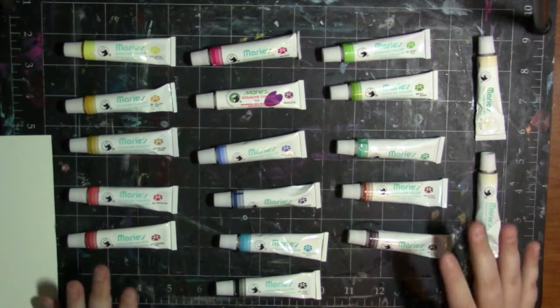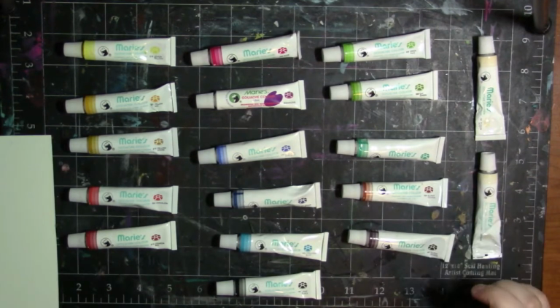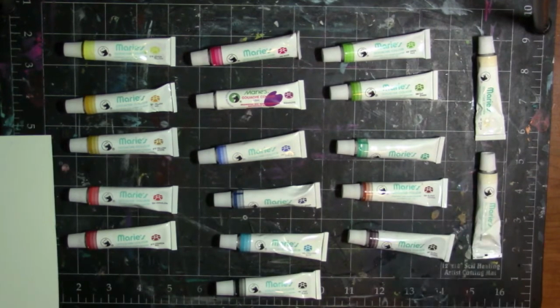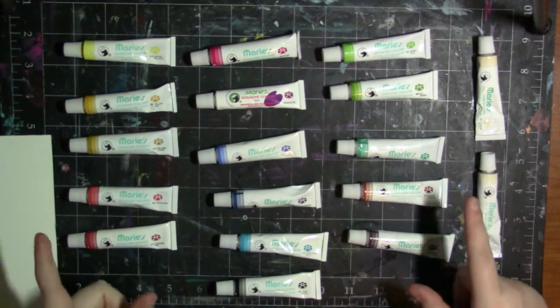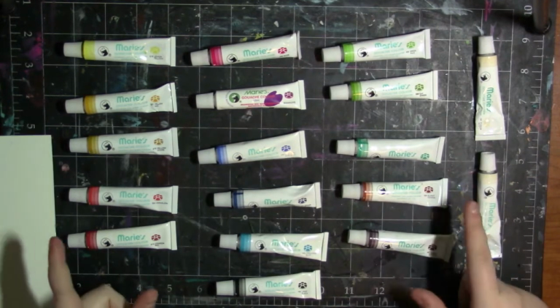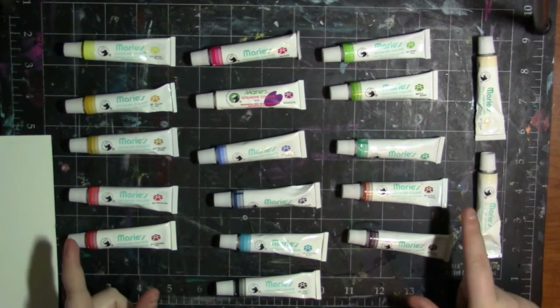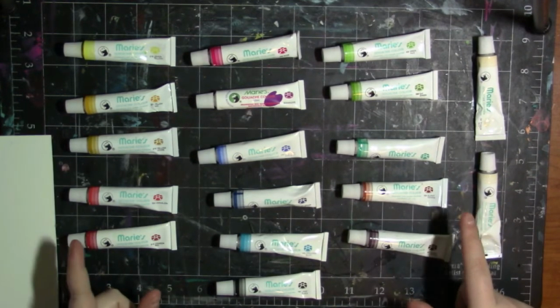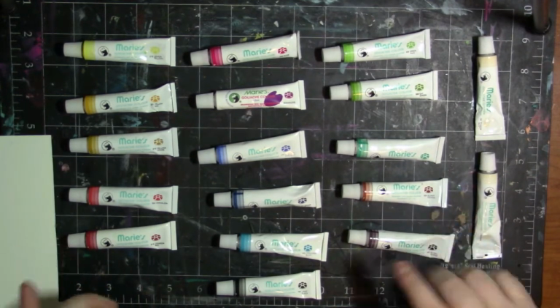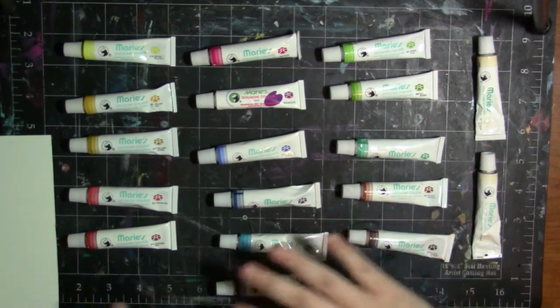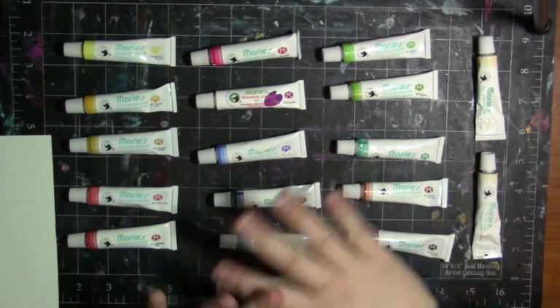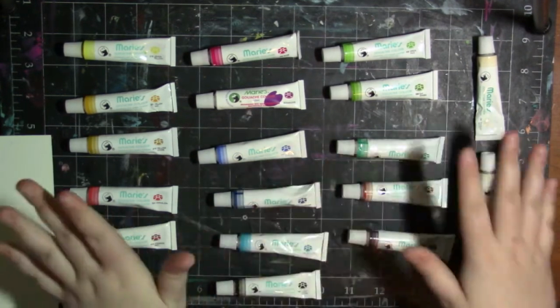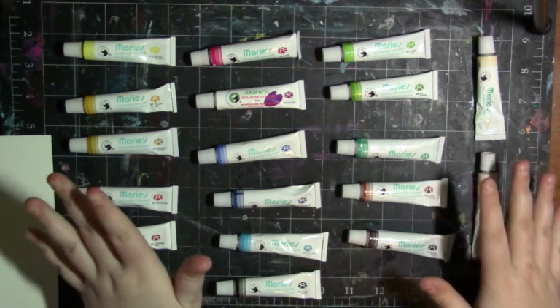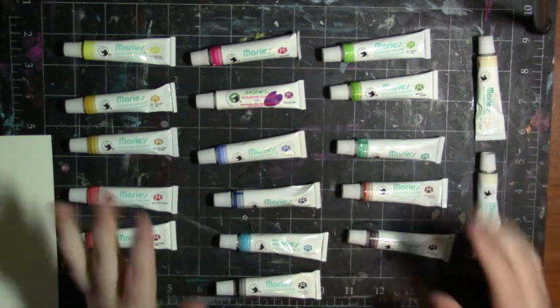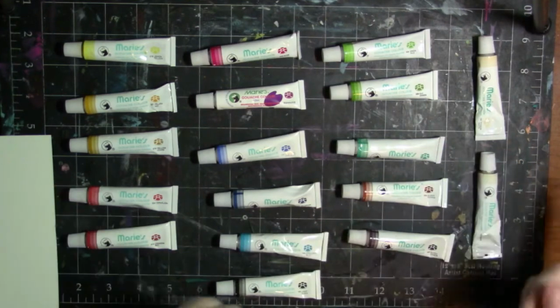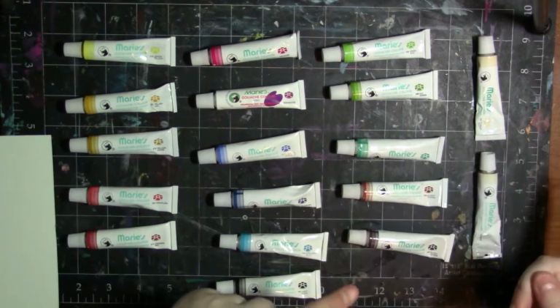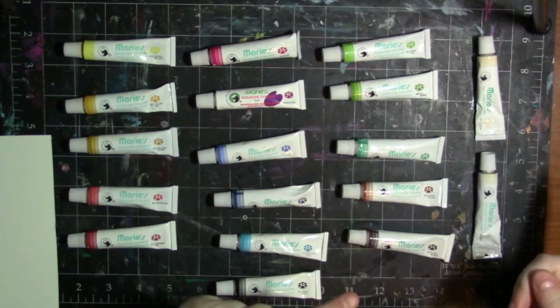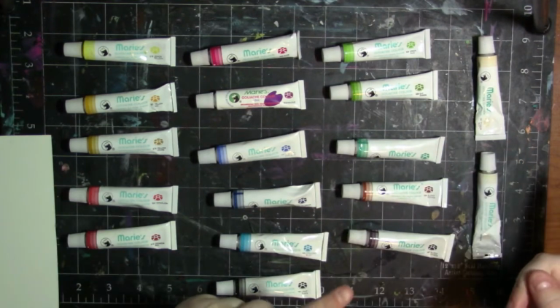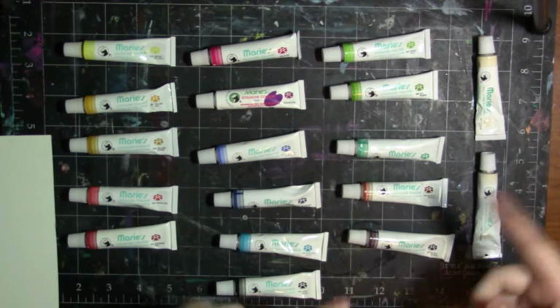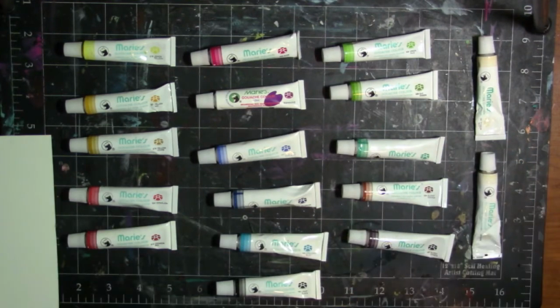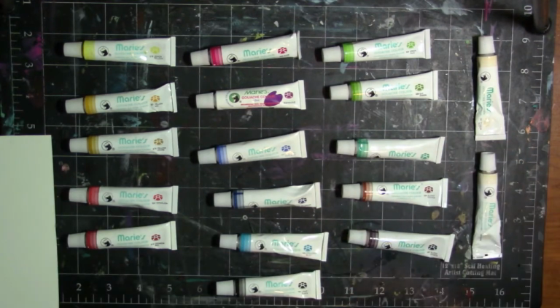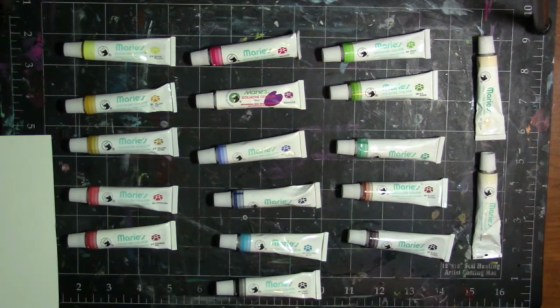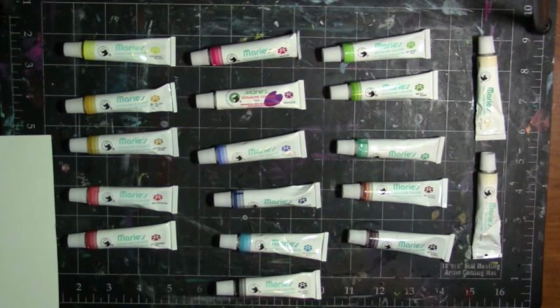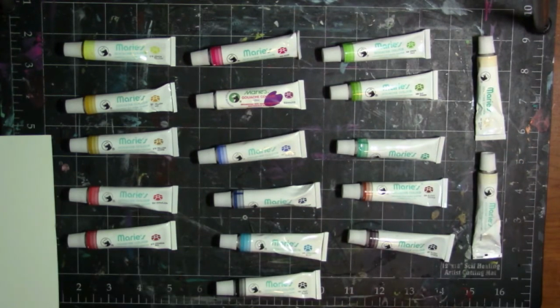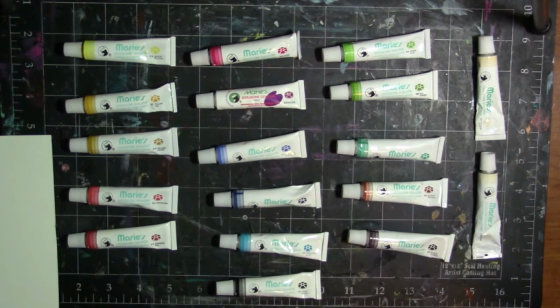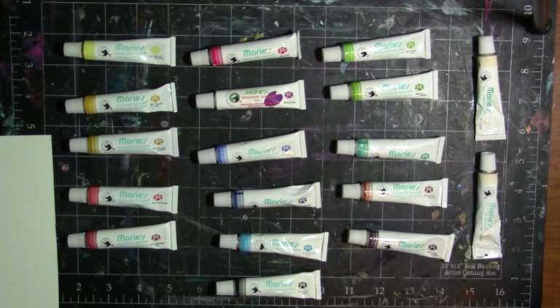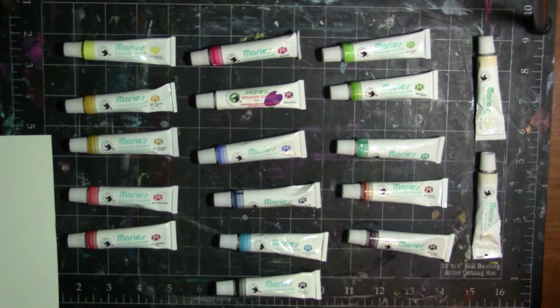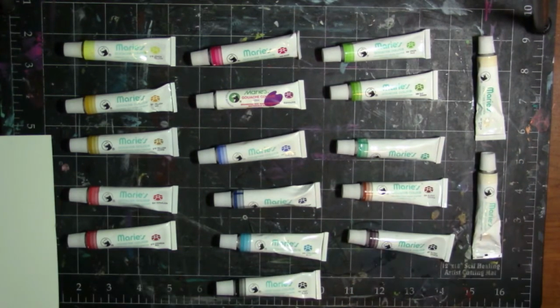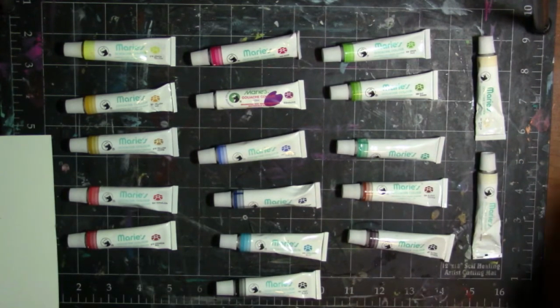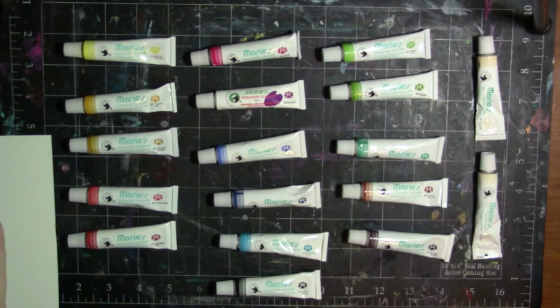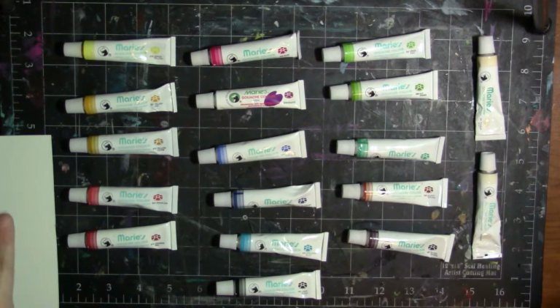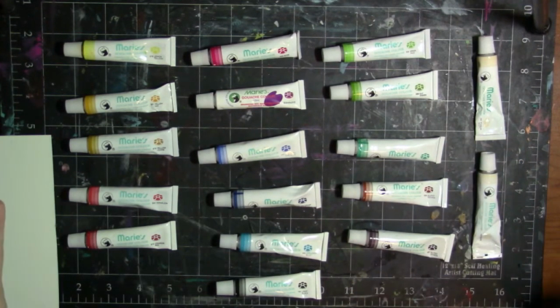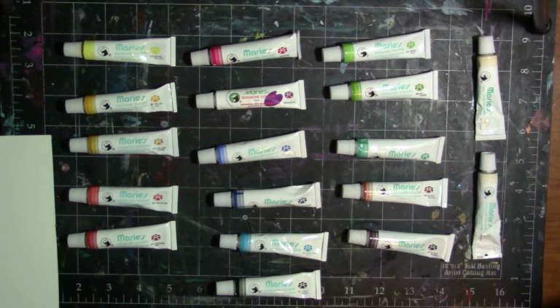So now I'm going to swatch these for you guys. I'm going to clean up here, get some water in my bucket, and we will commence with the swatching.